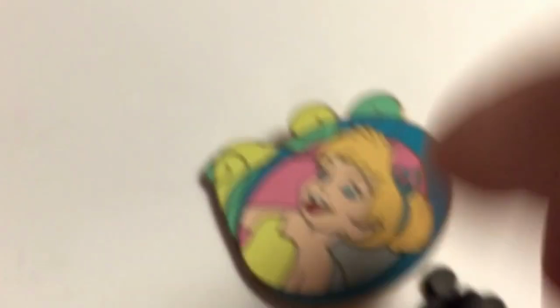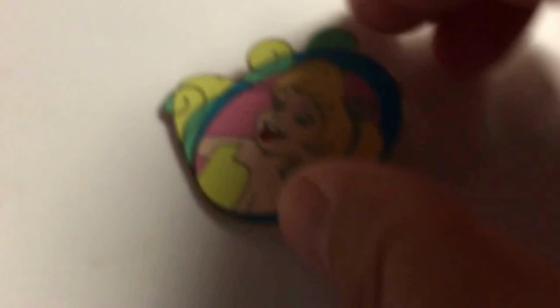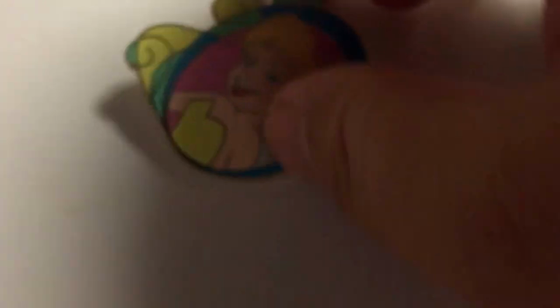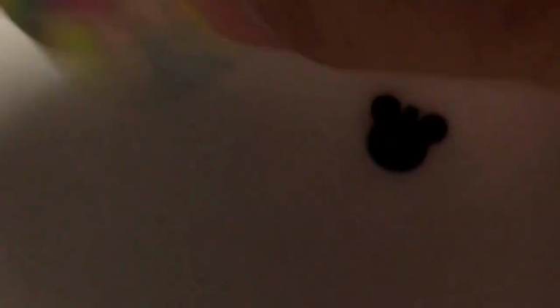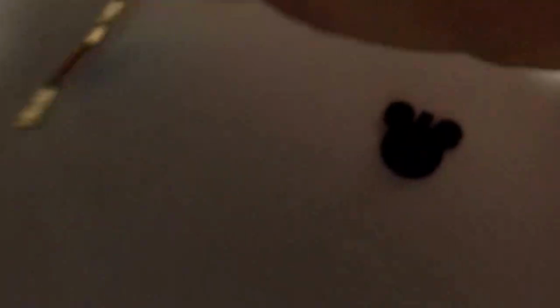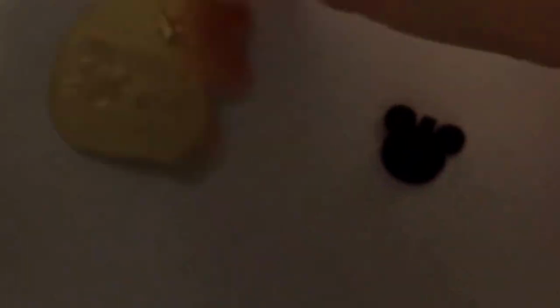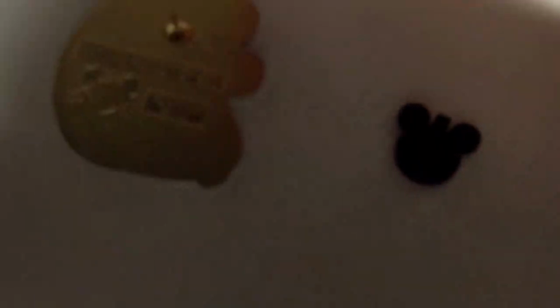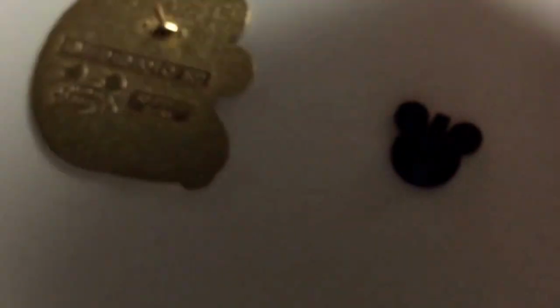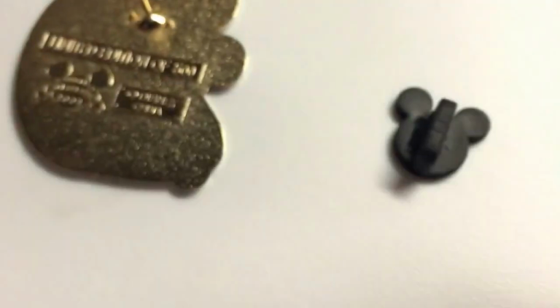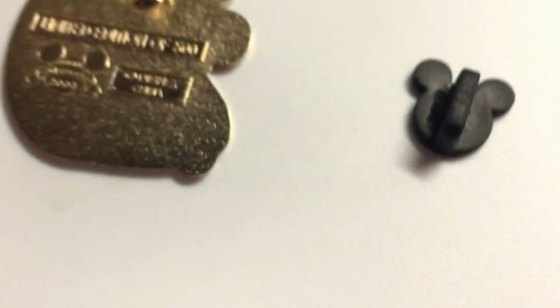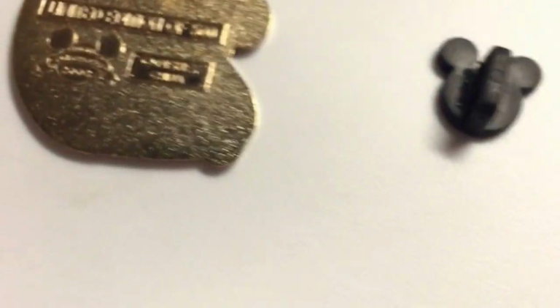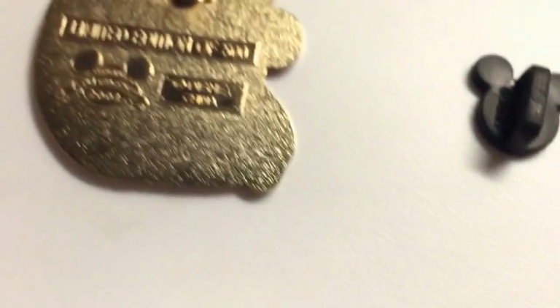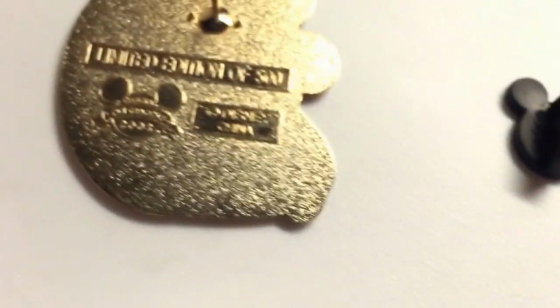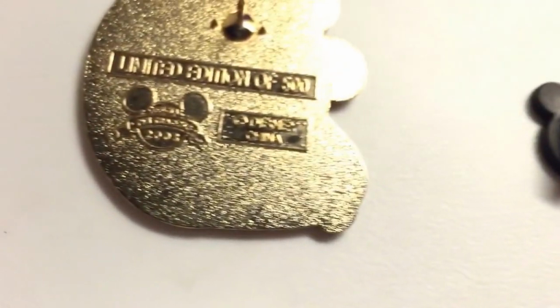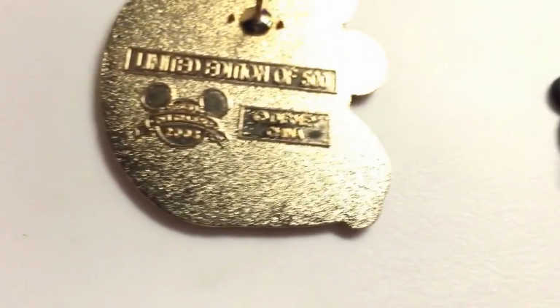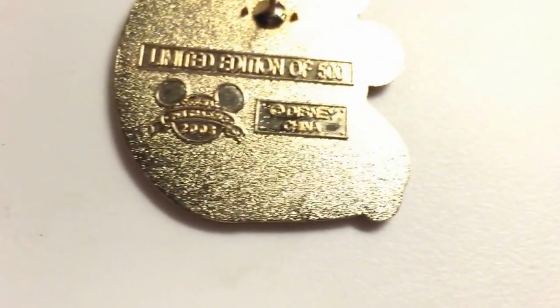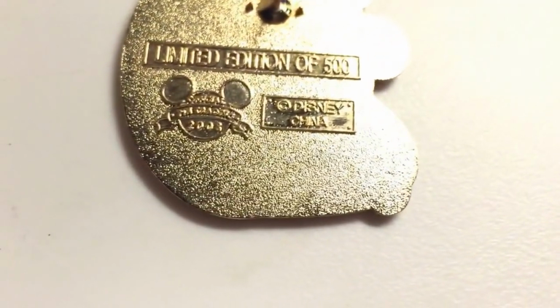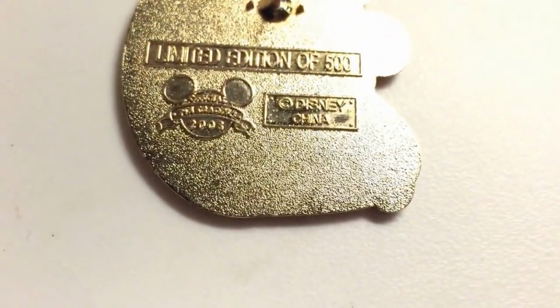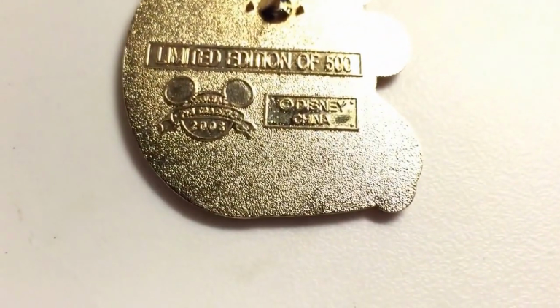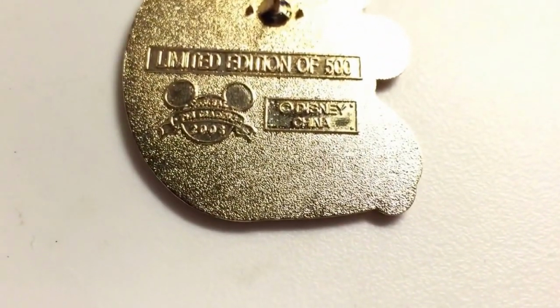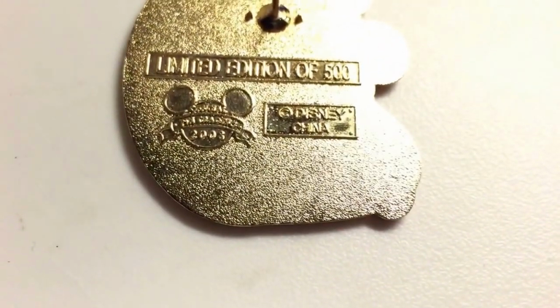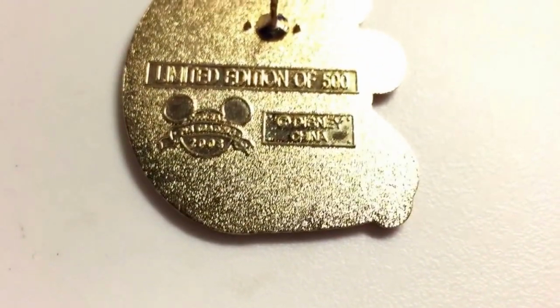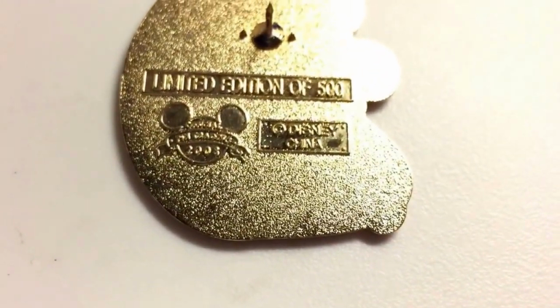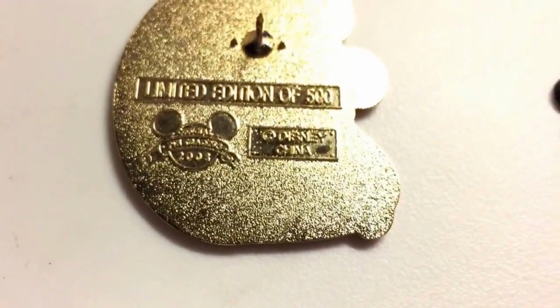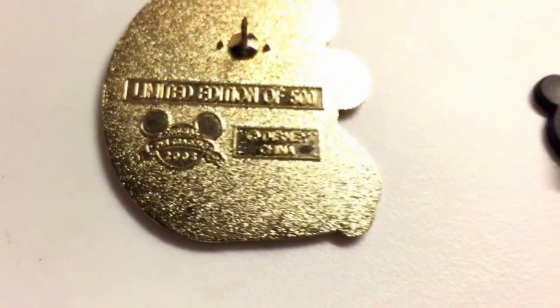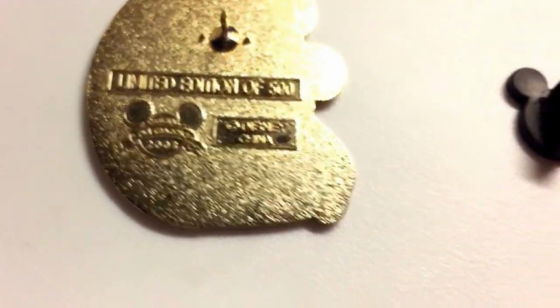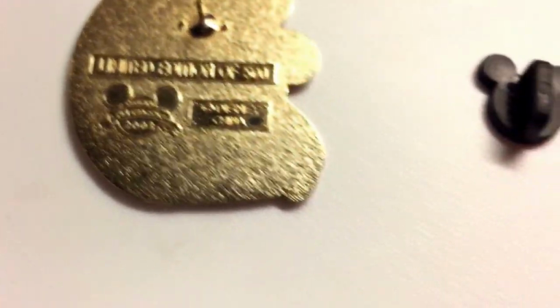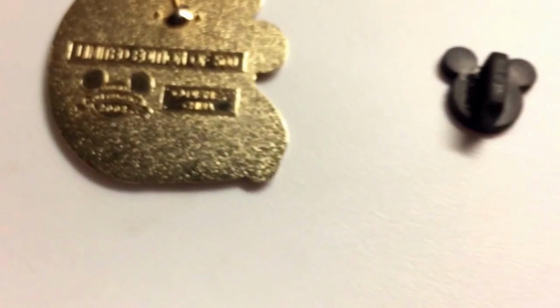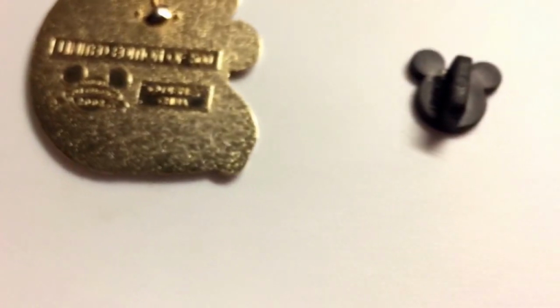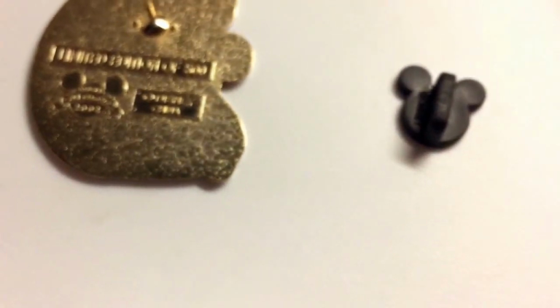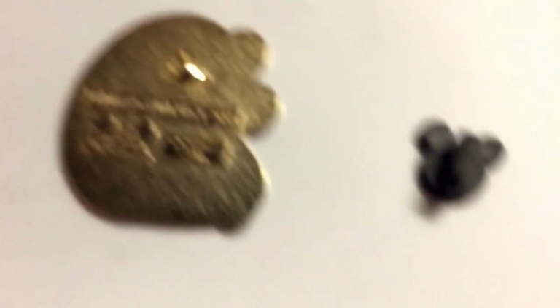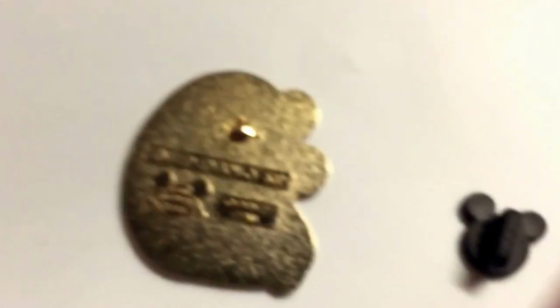Let's look at the back of the pin. And it's confirmed there are only 500 items for this pin.